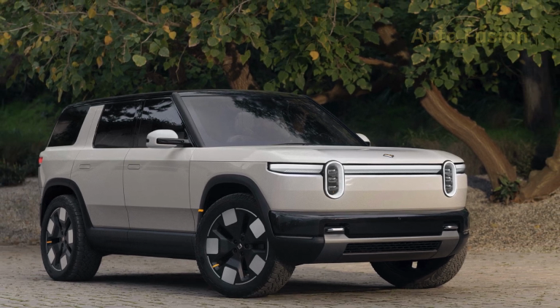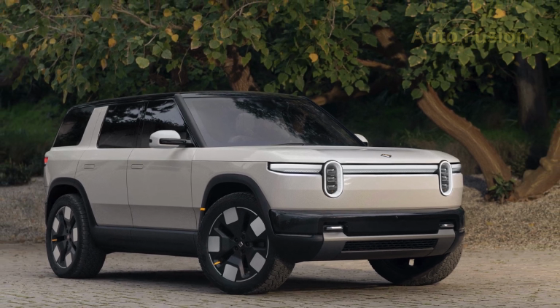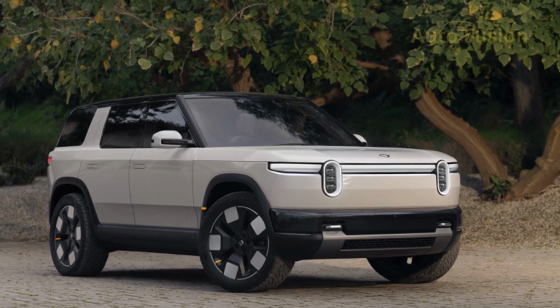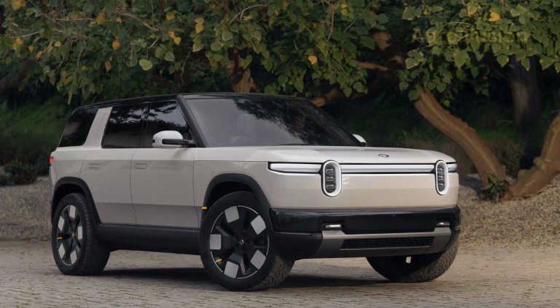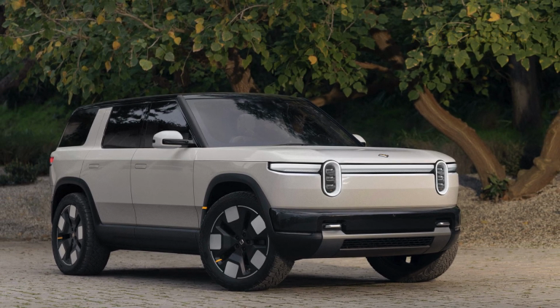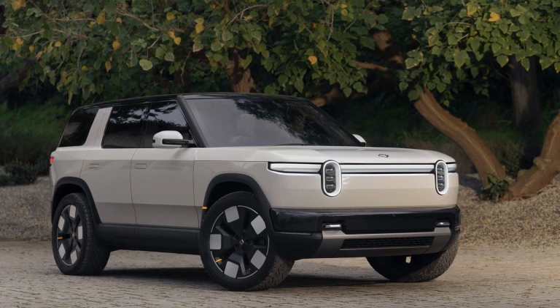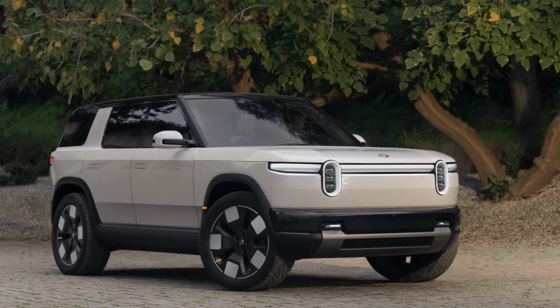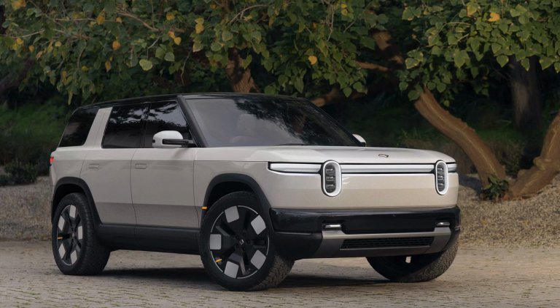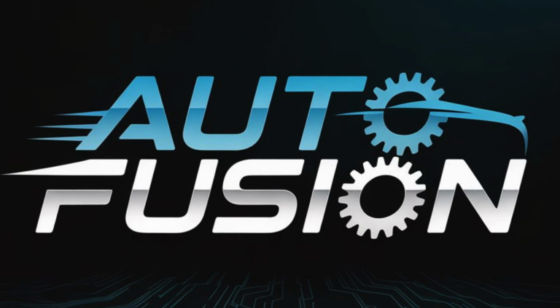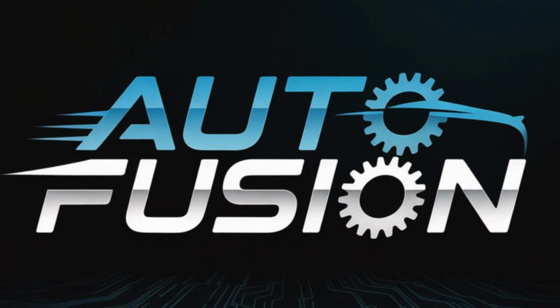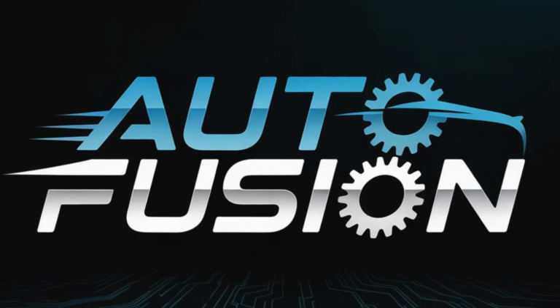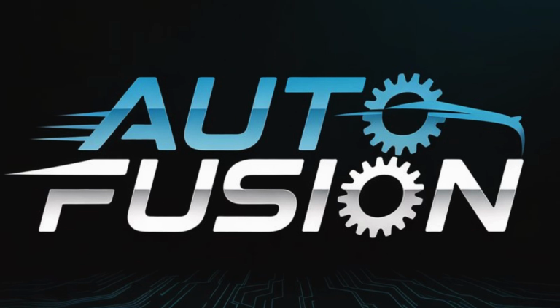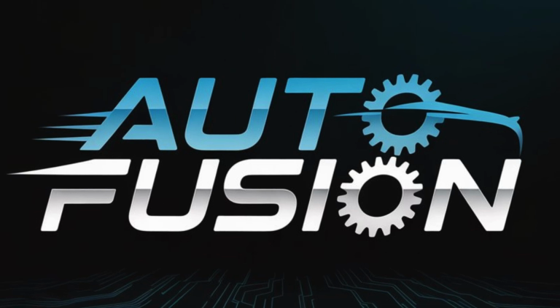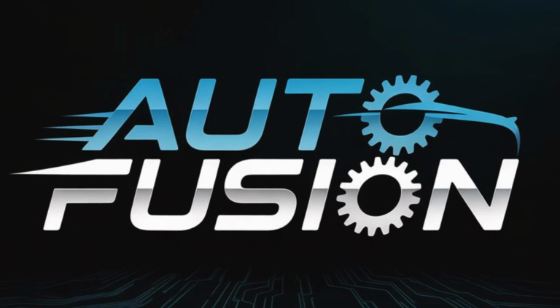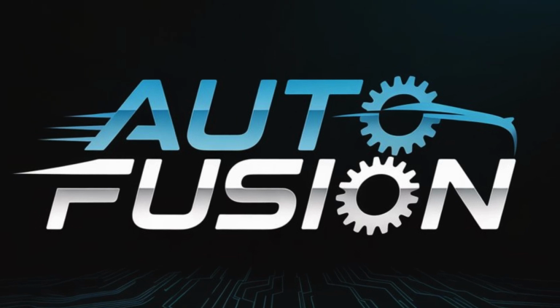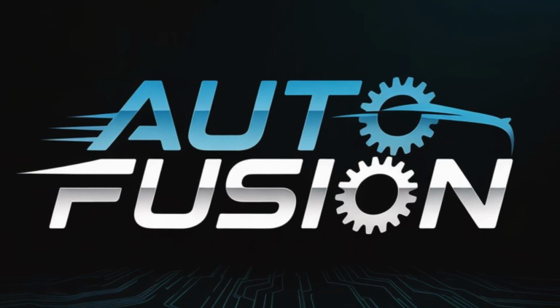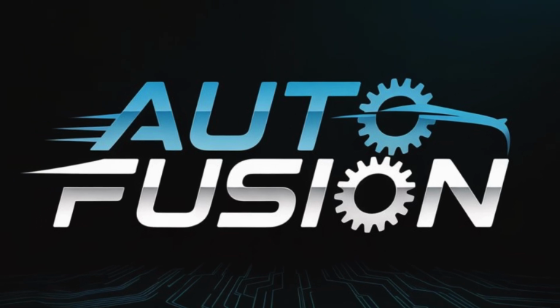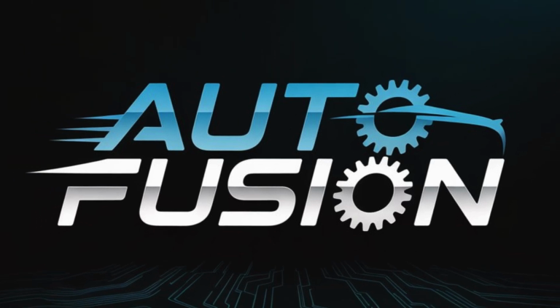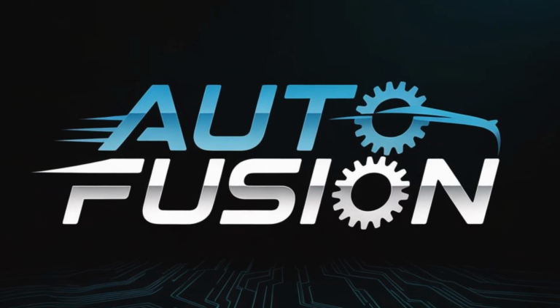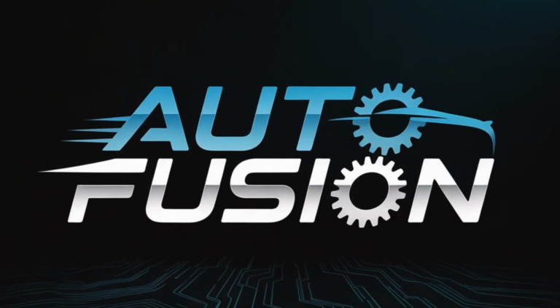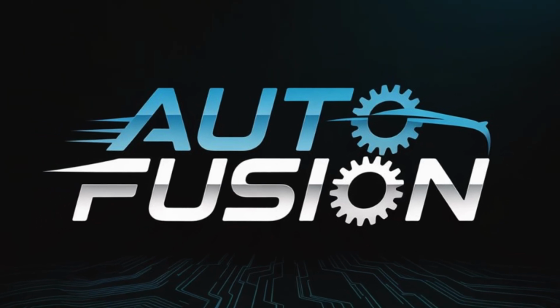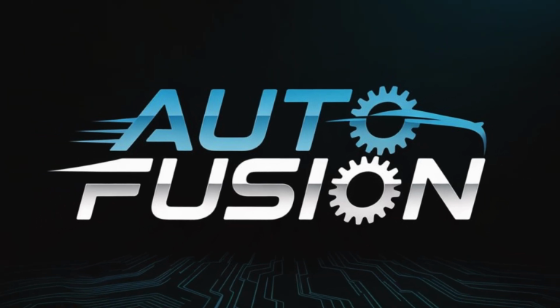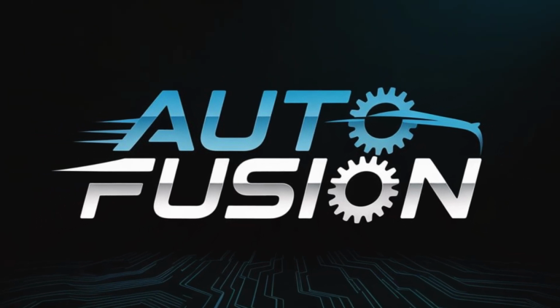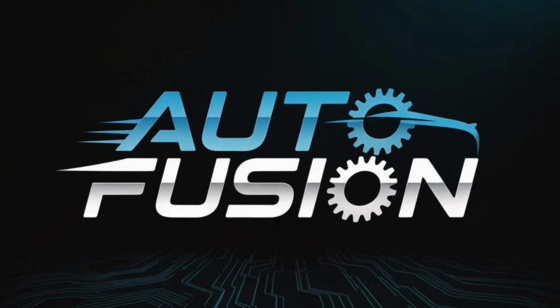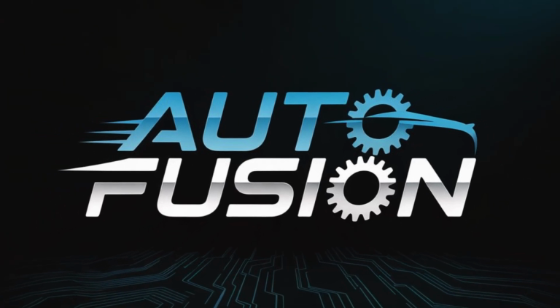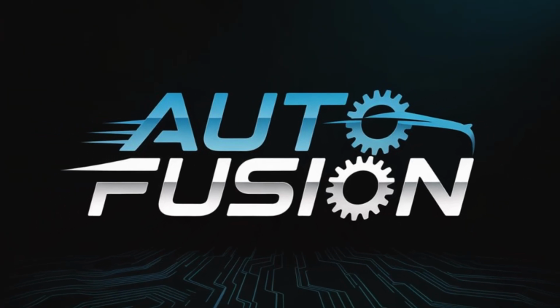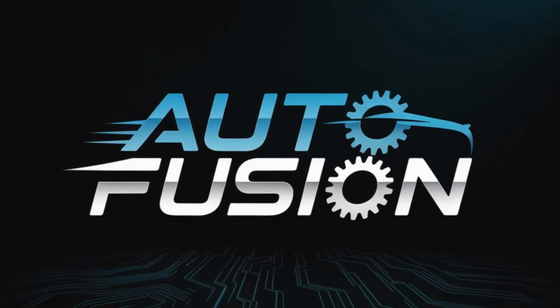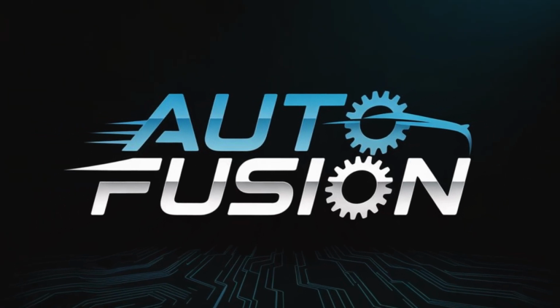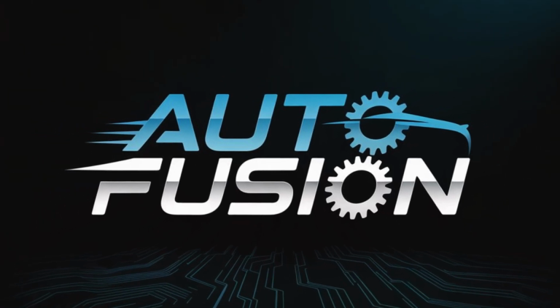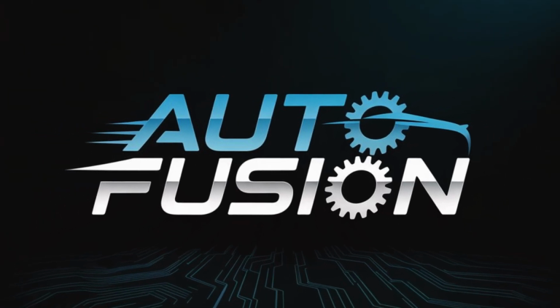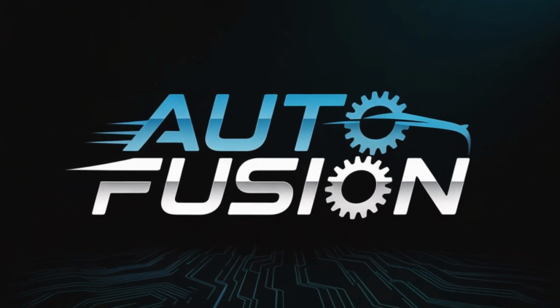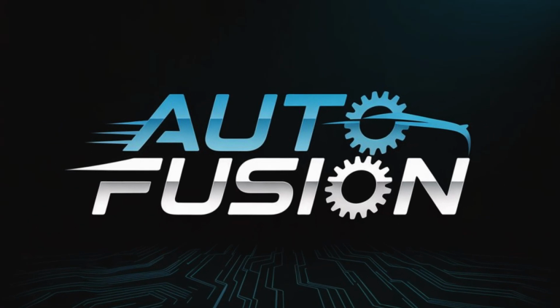Don't forget to like, subscribe, and ring the bell for more in-depth car reviews and updates right here on AutoFusion.